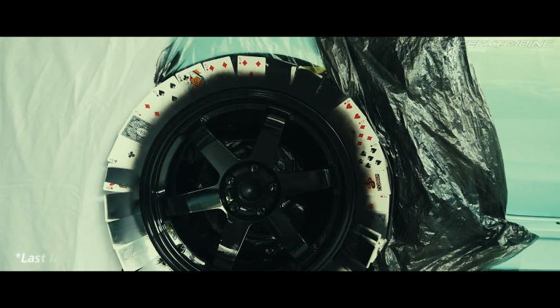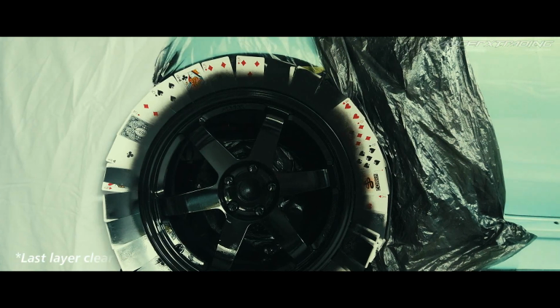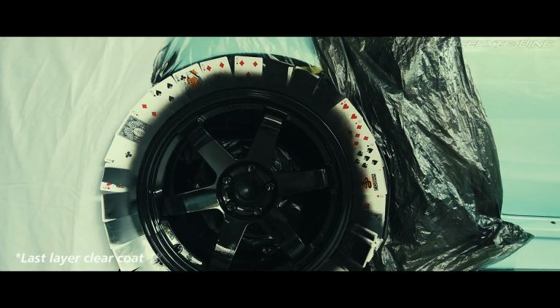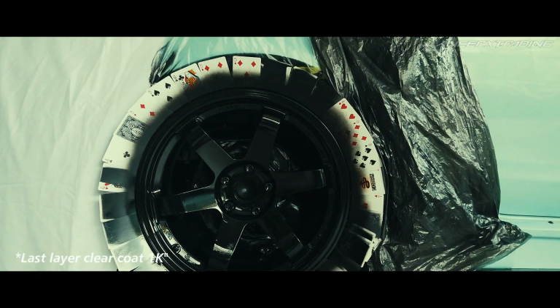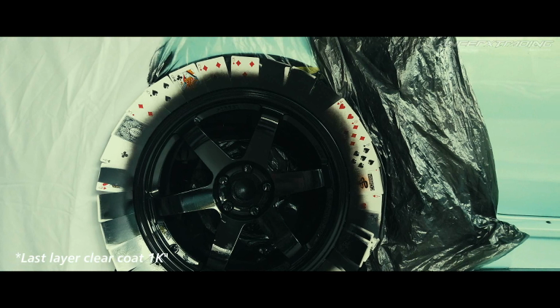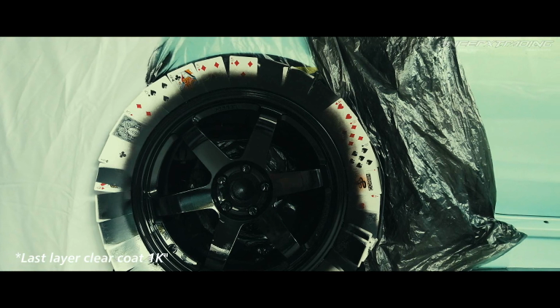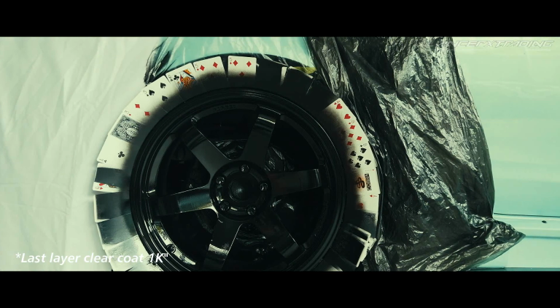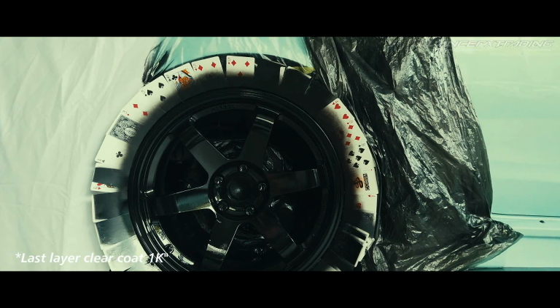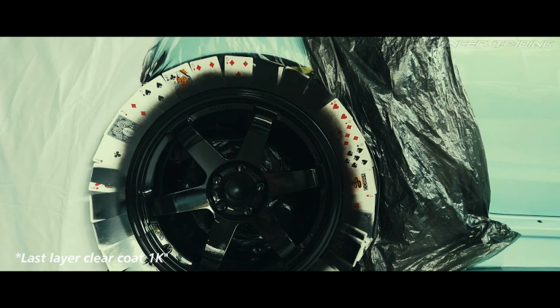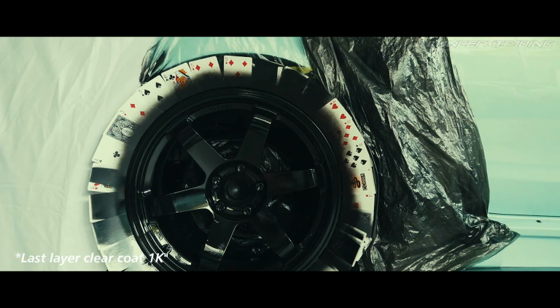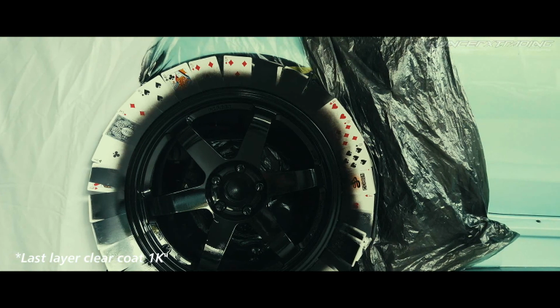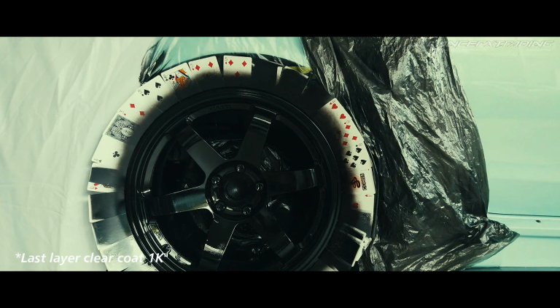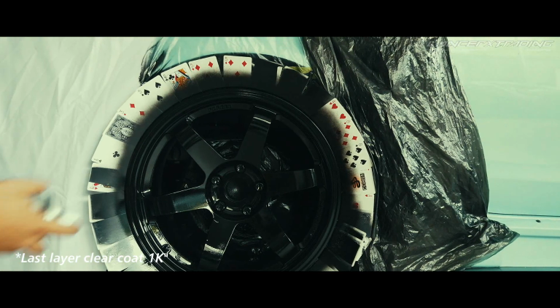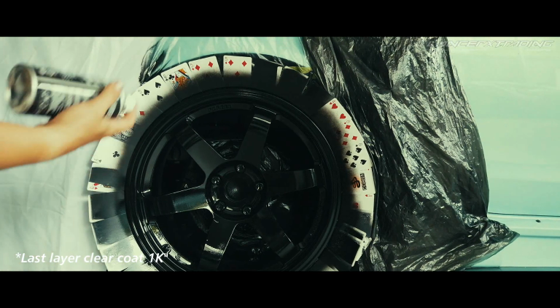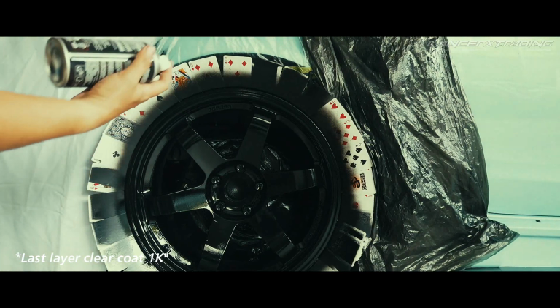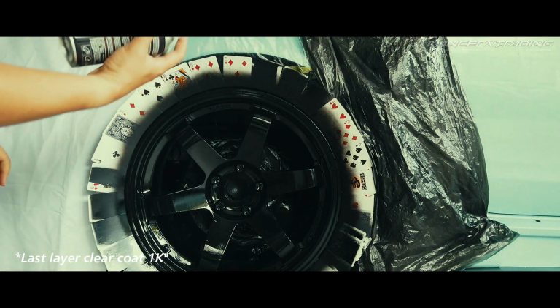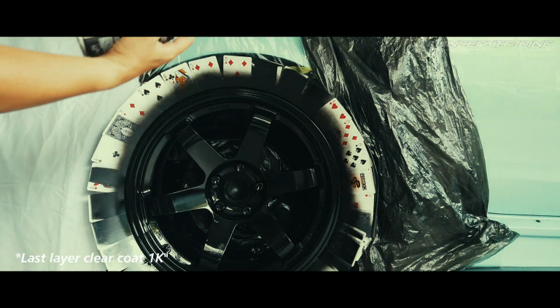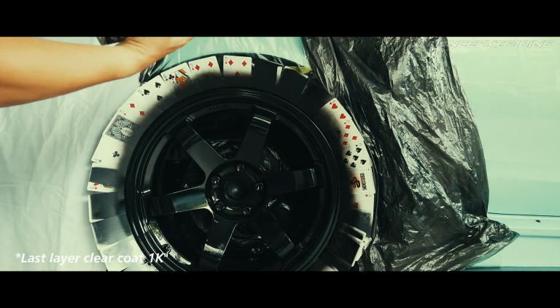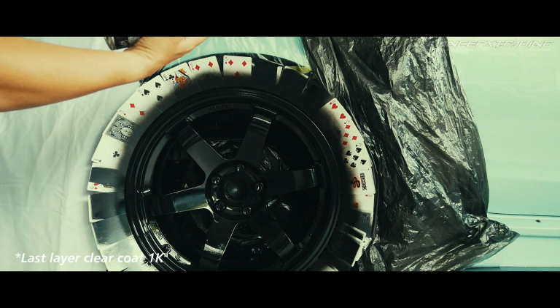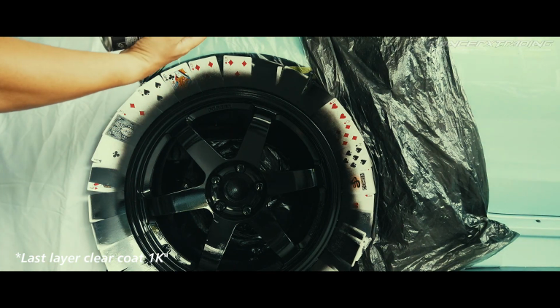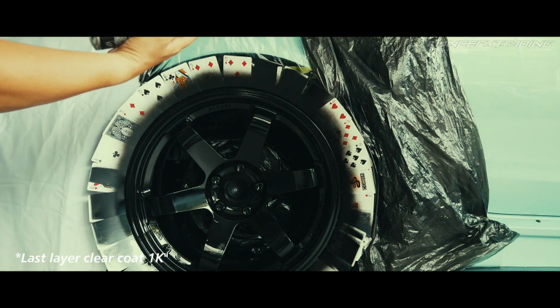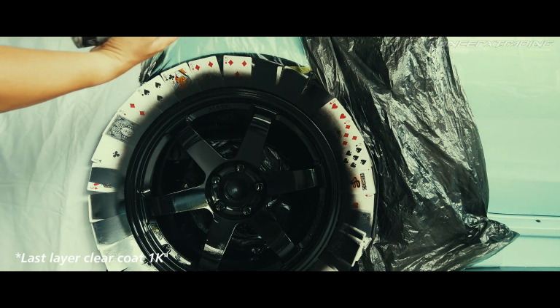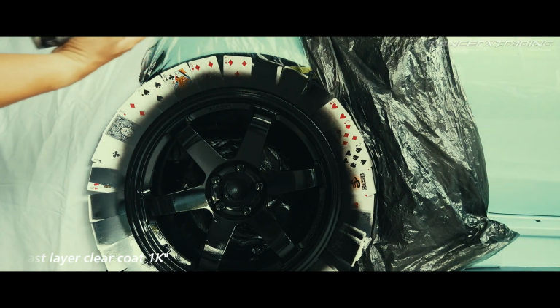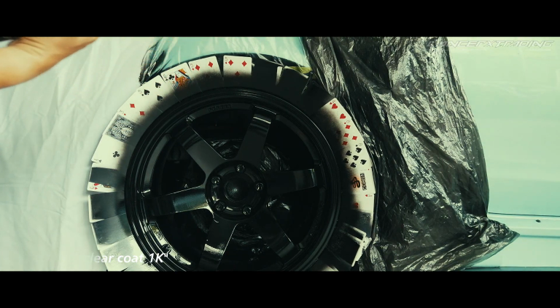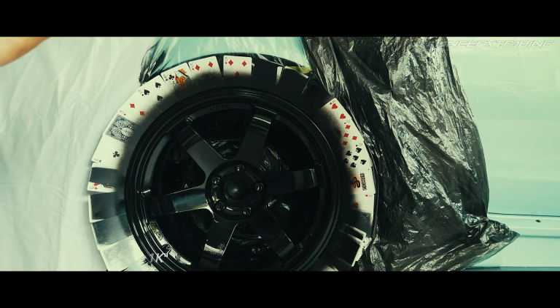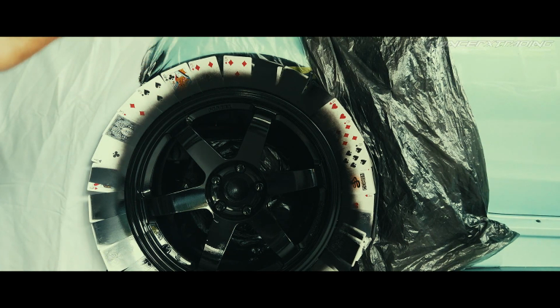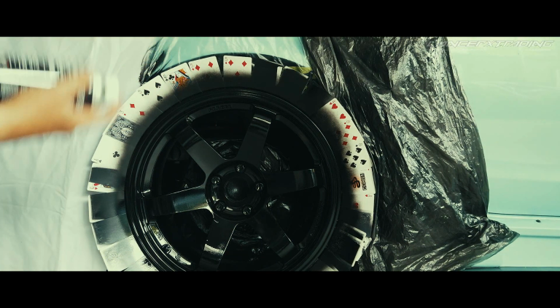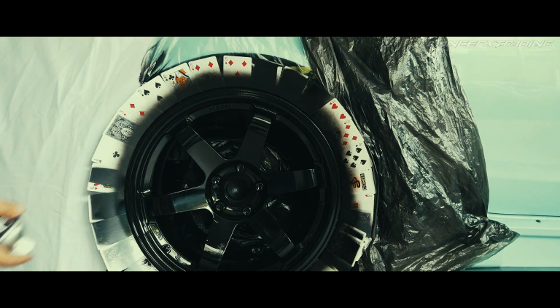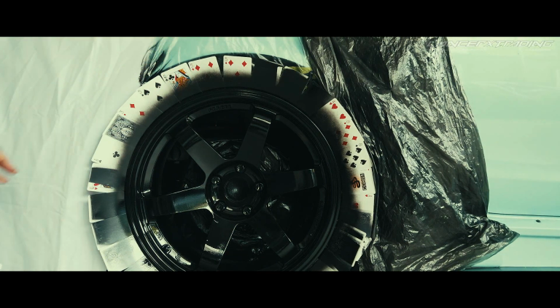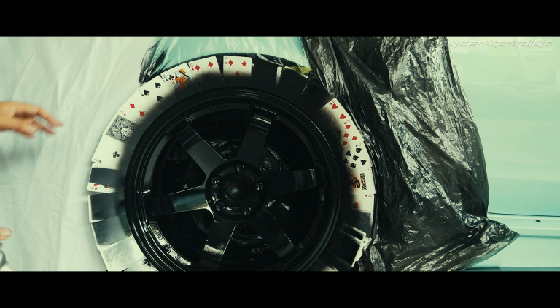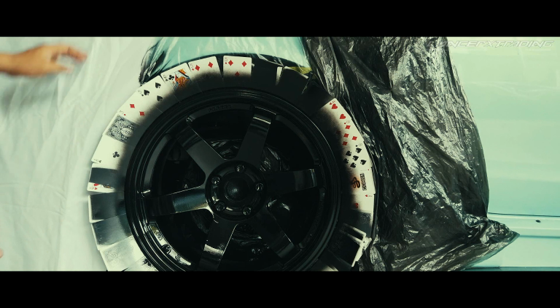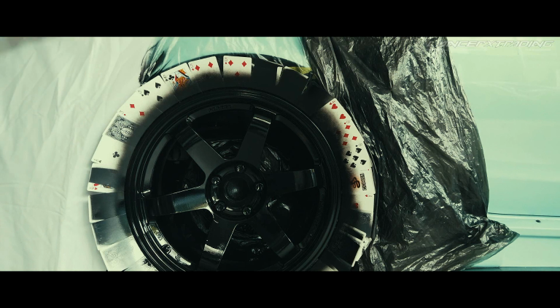So kita clear last layer lah. Kita kering. Clear last layer.